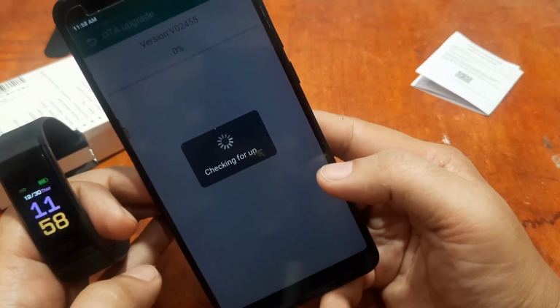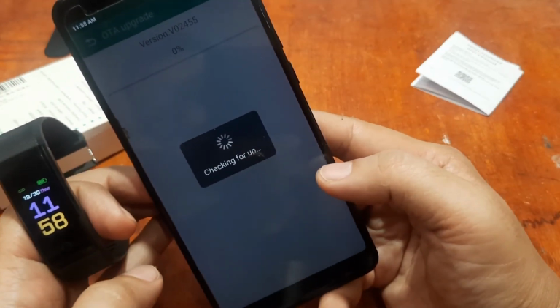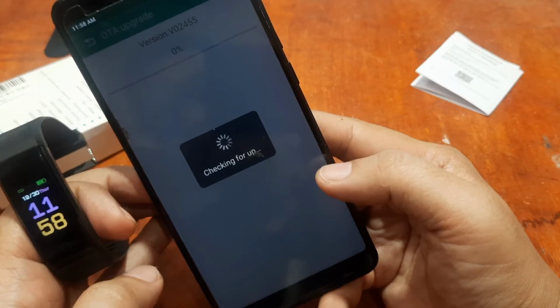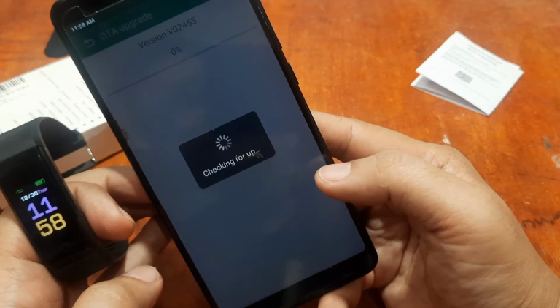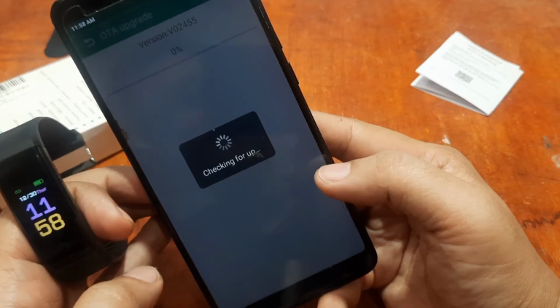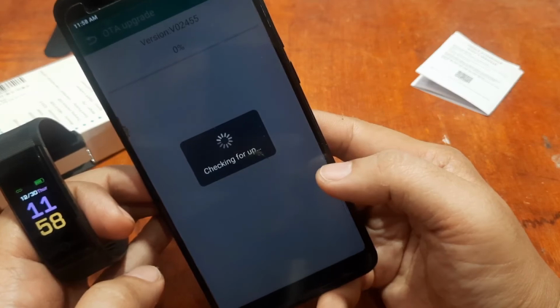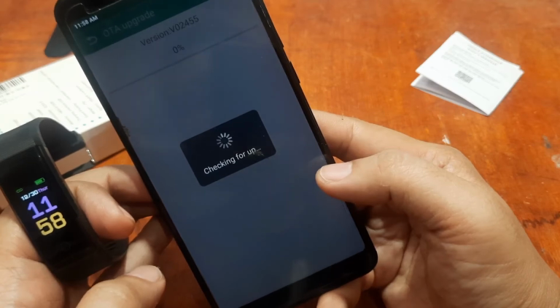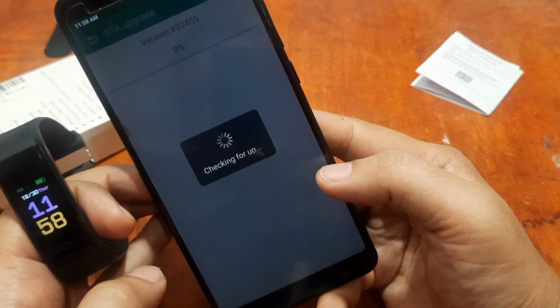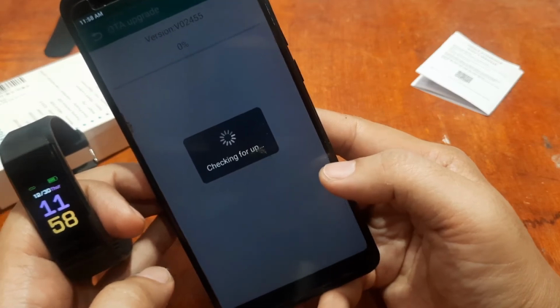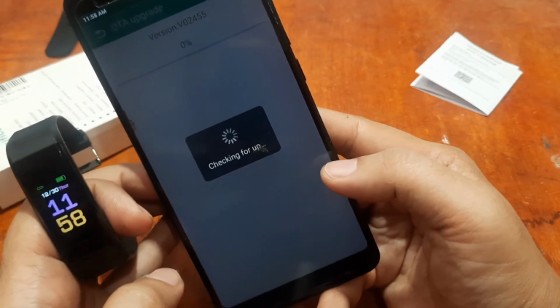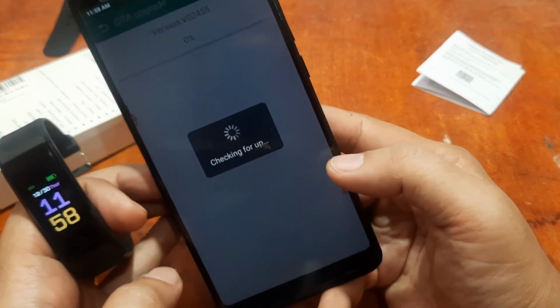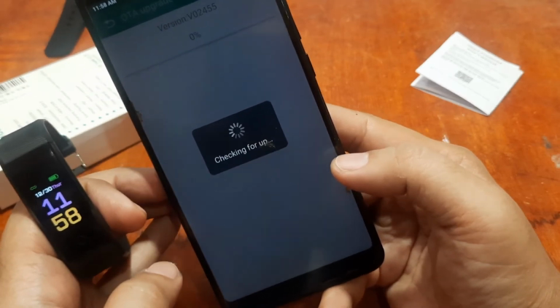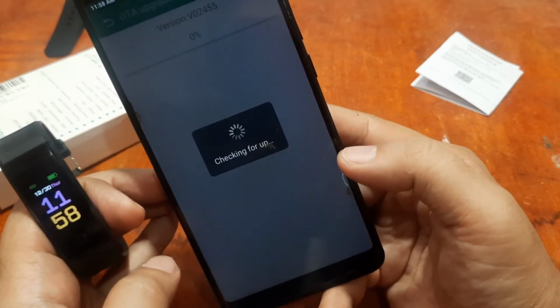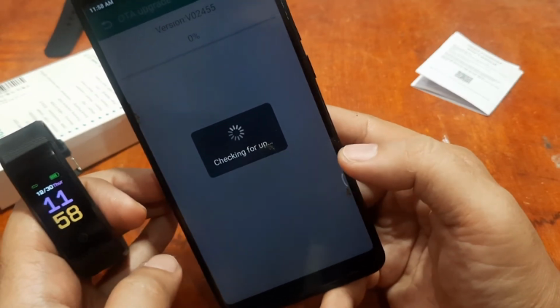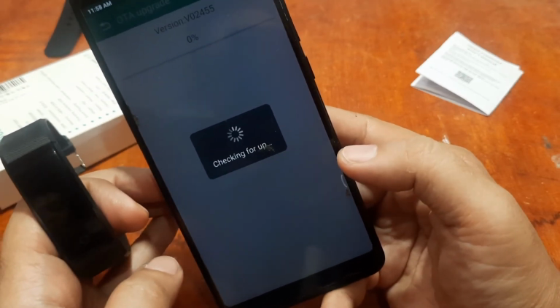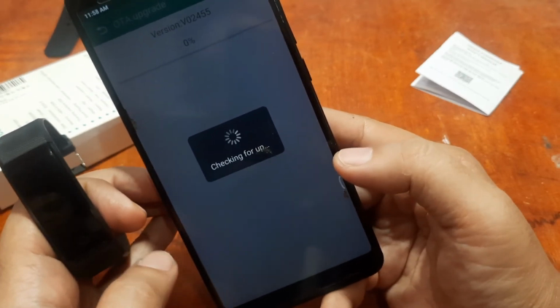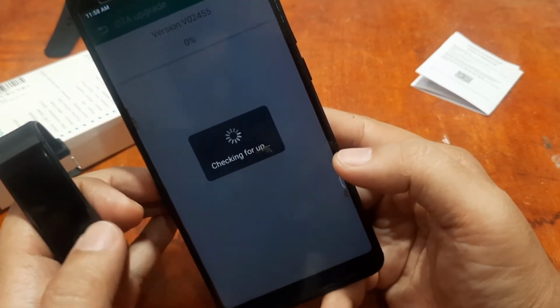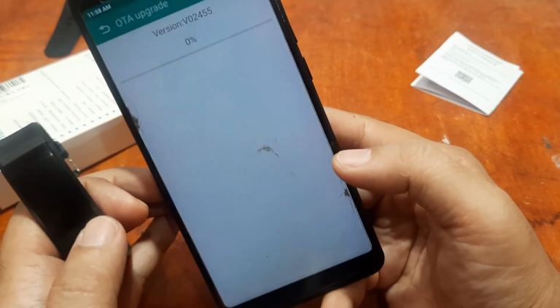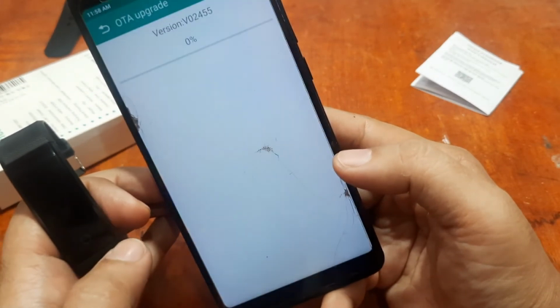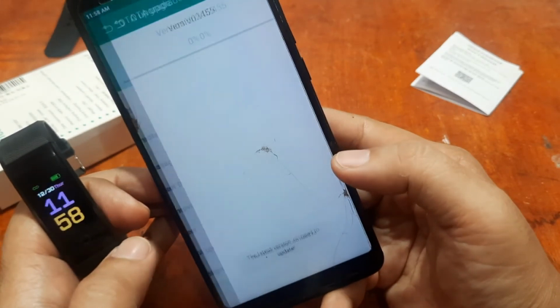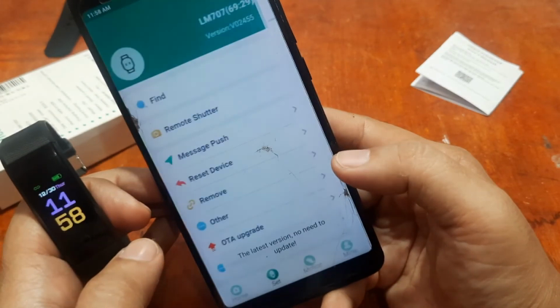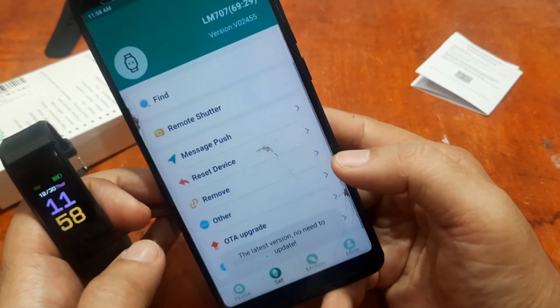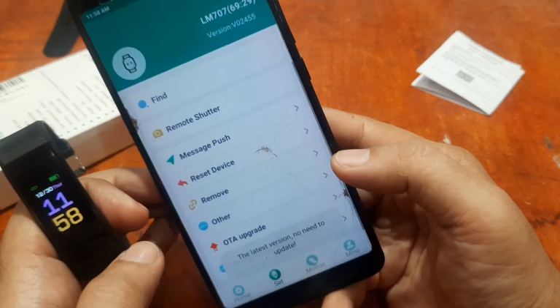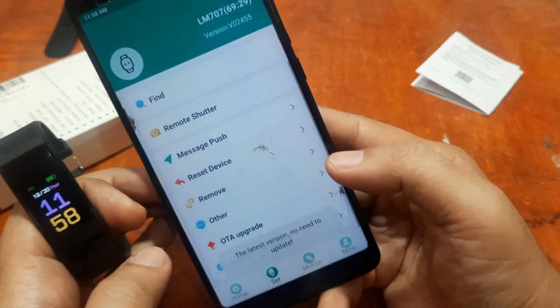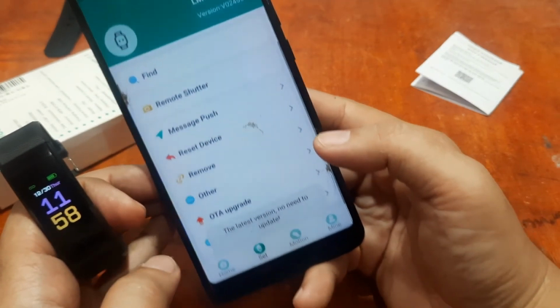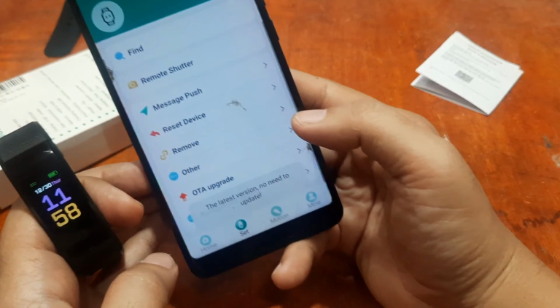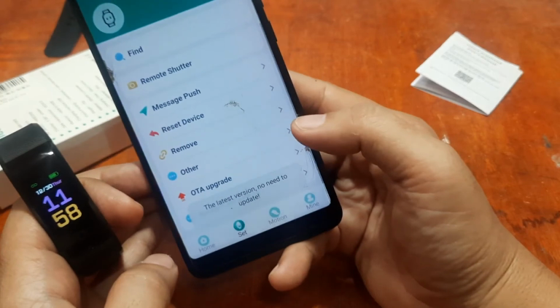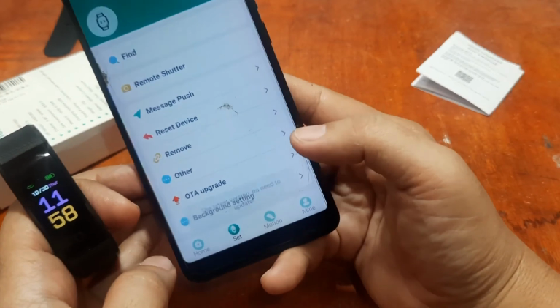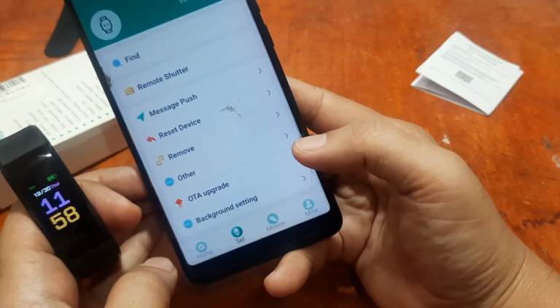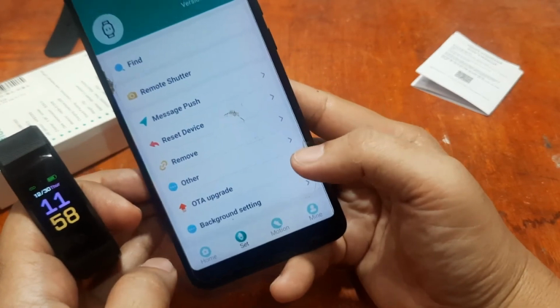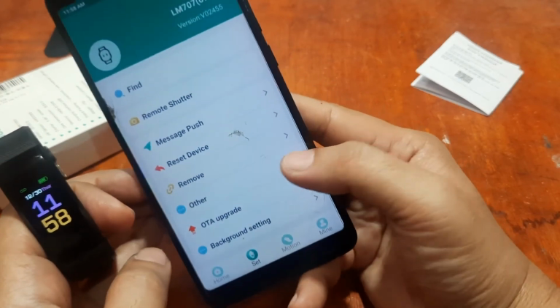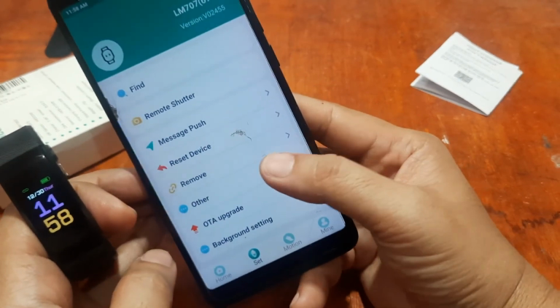Let's check for an over-the-air upgrade — checking for the latest version. No update needed; we already have the latest version.